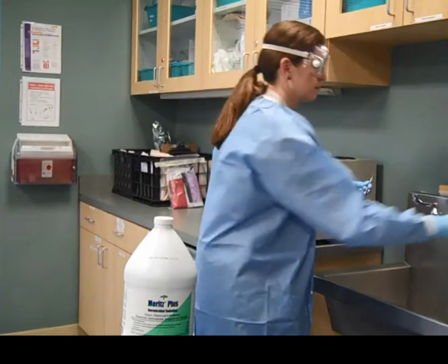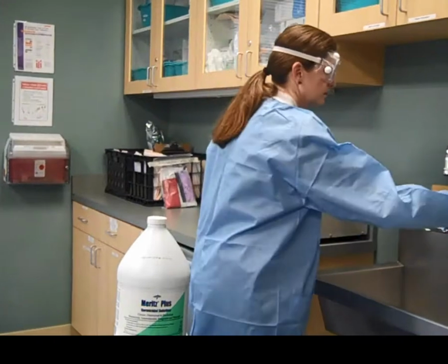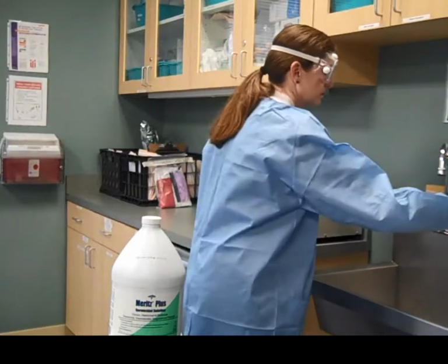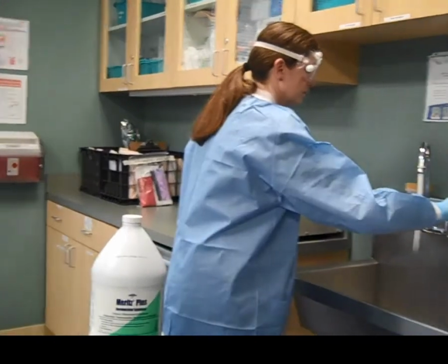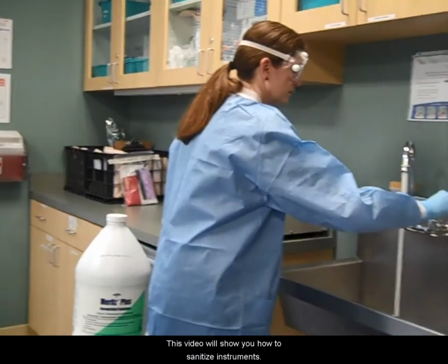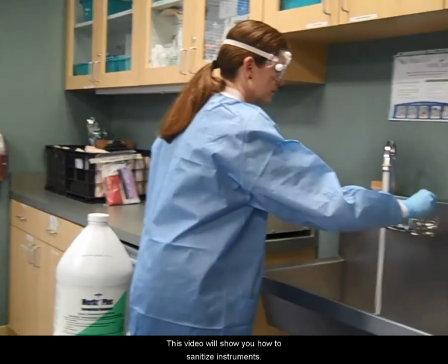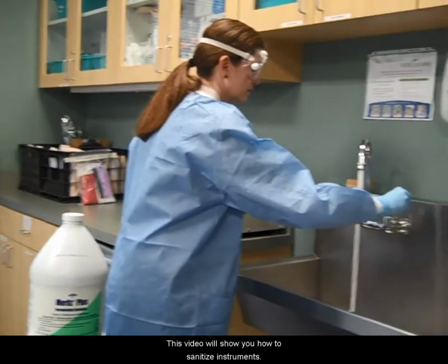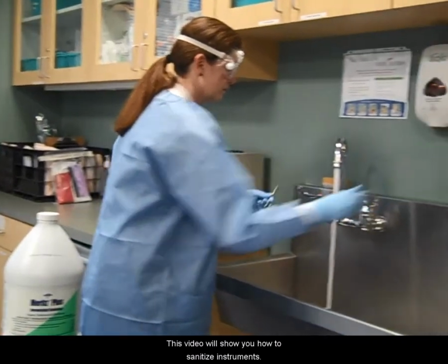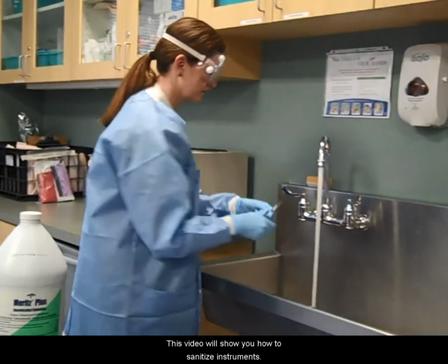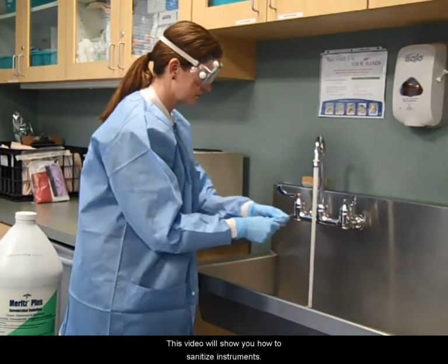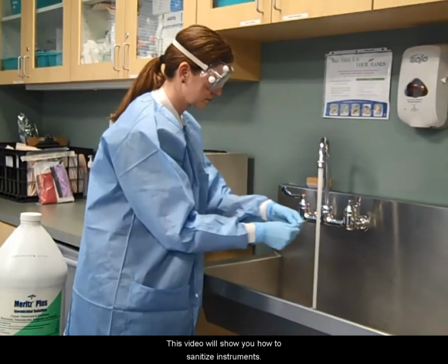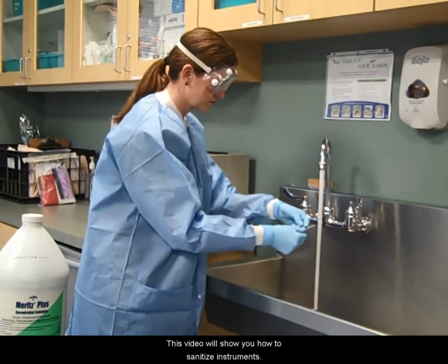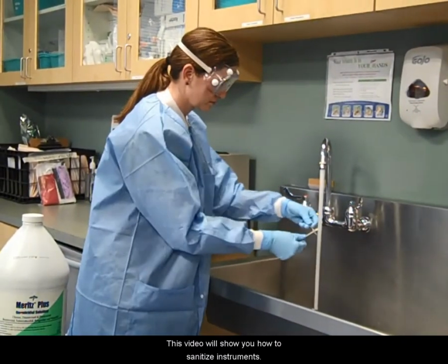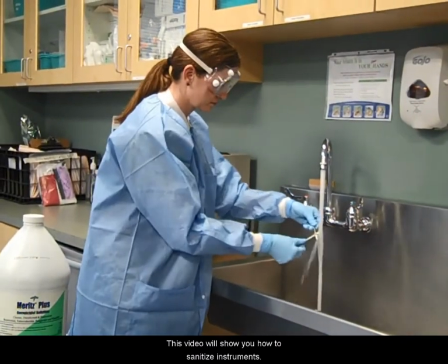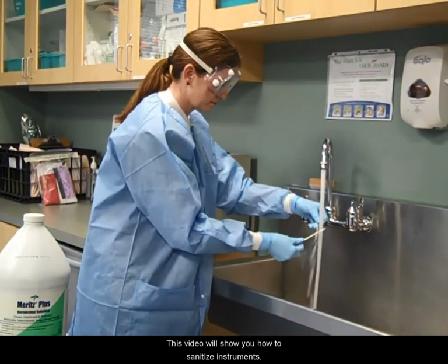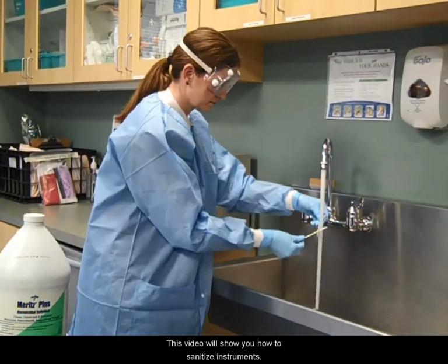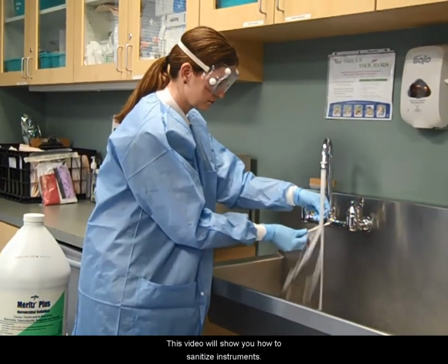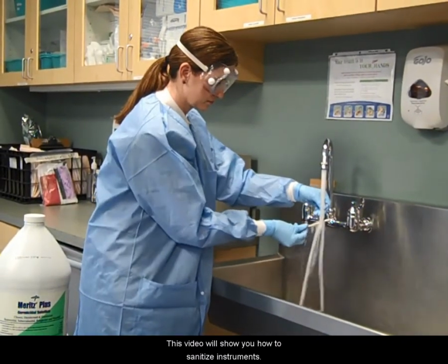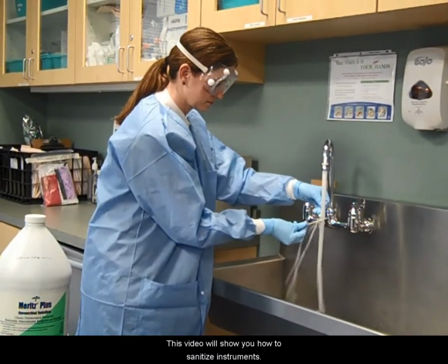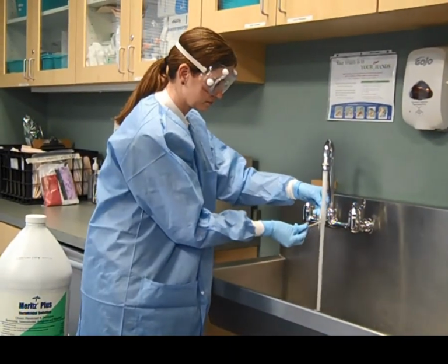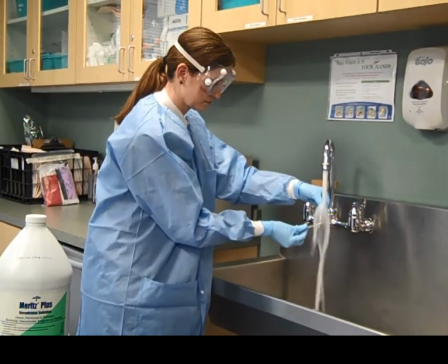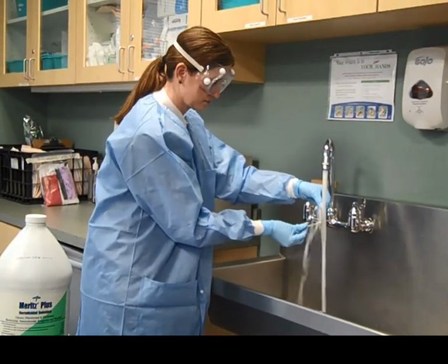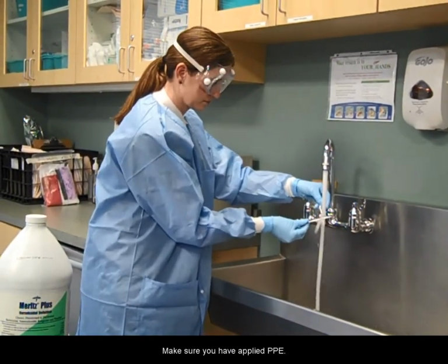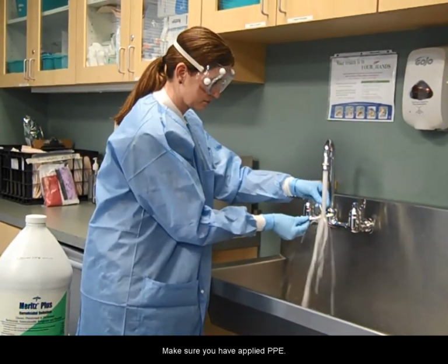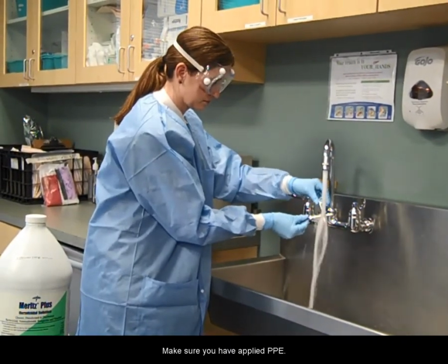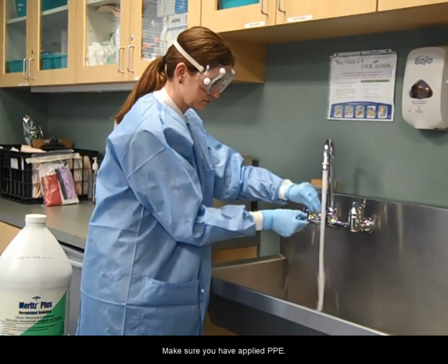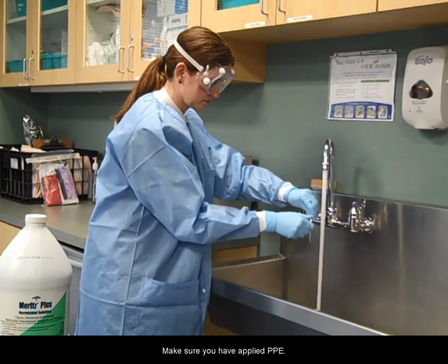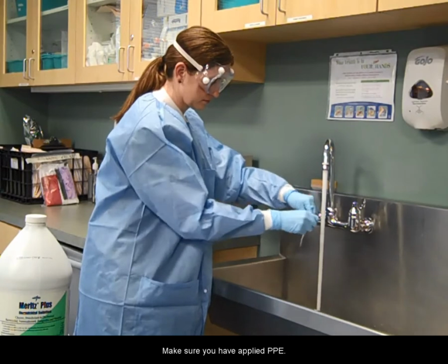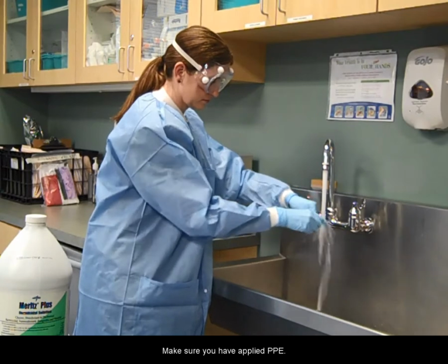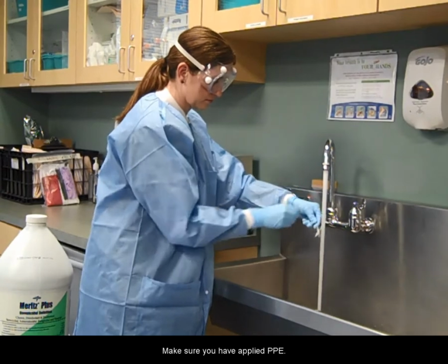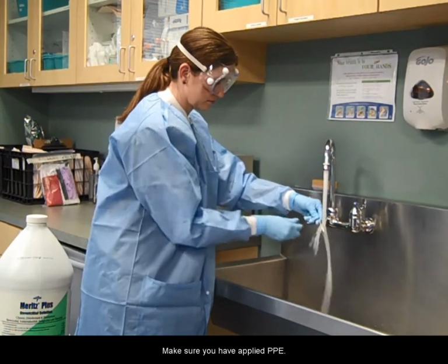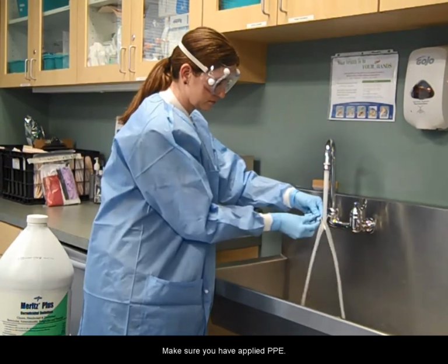This video will show you how to sanitize instruments. Make sure you have applied PPE.